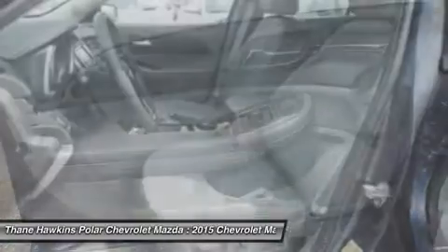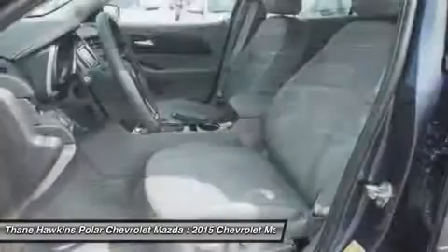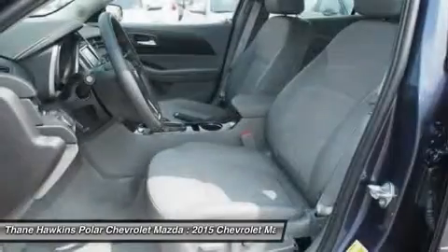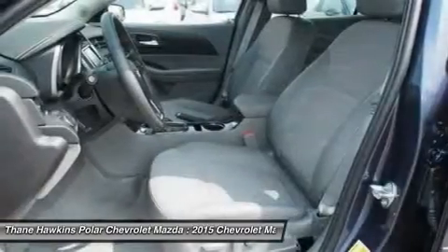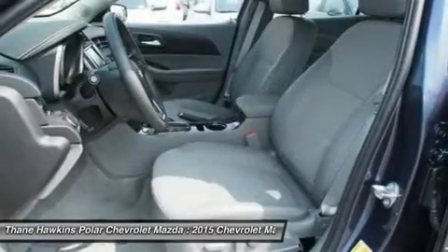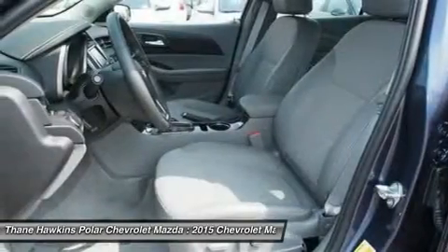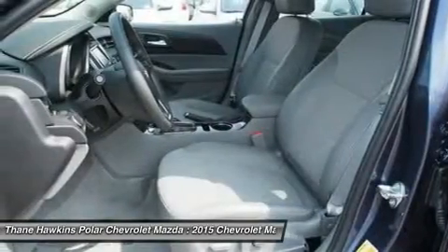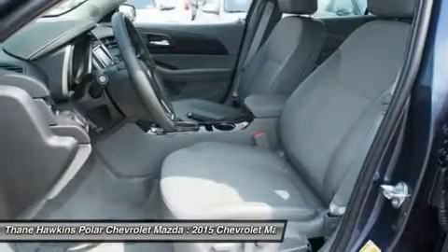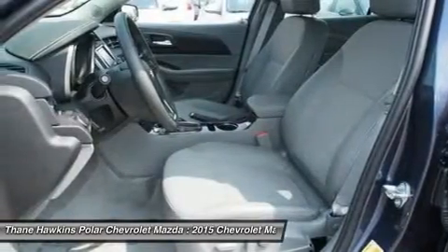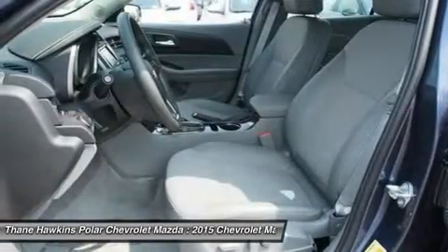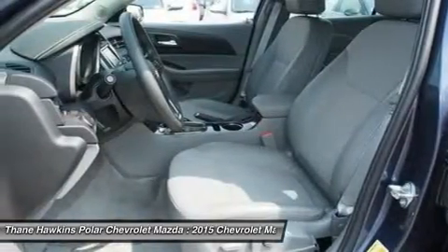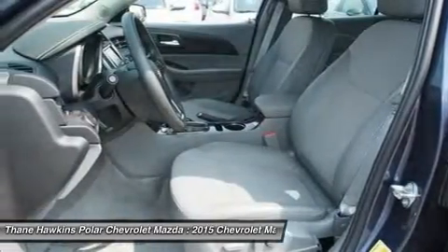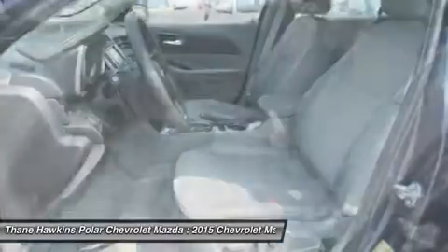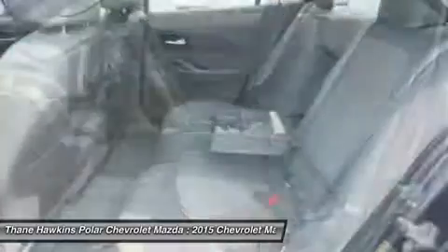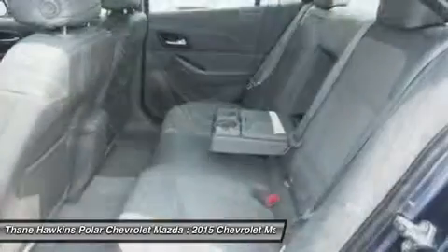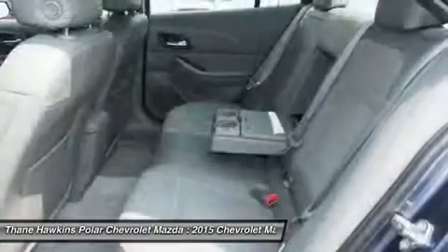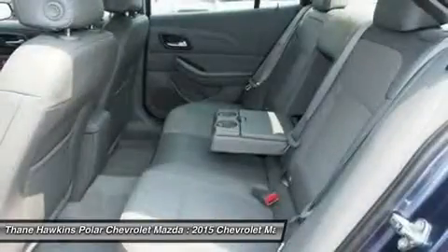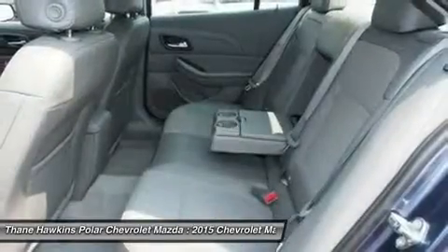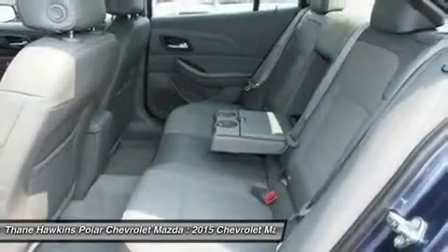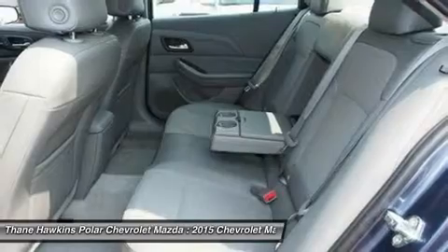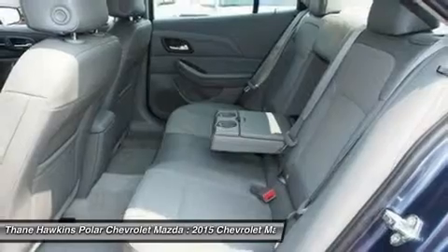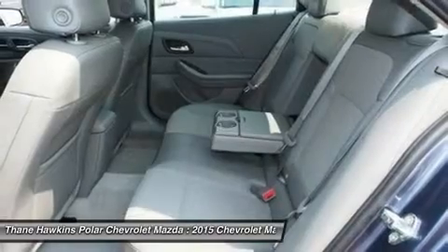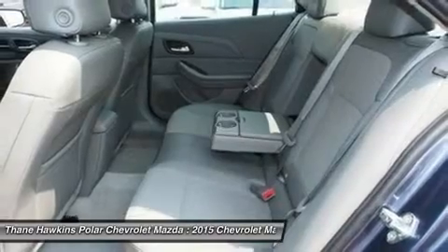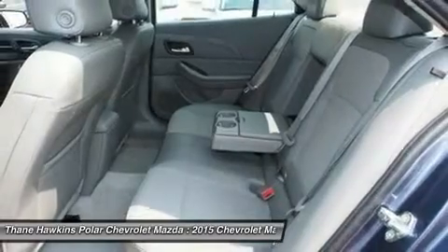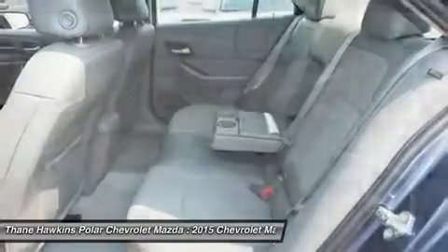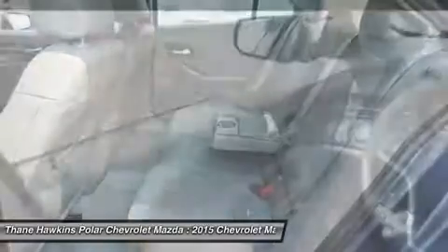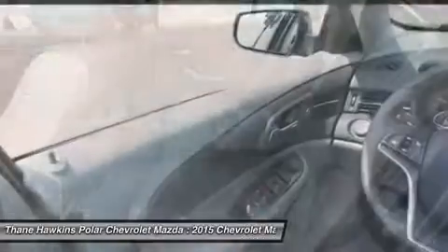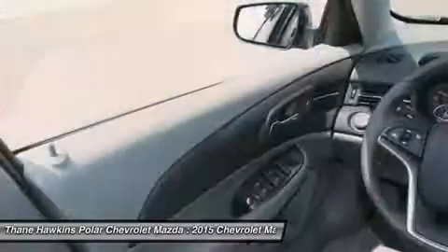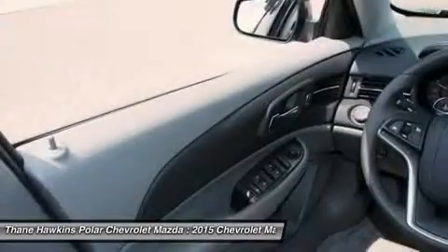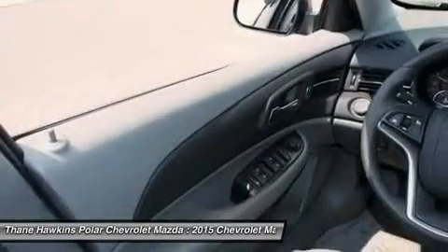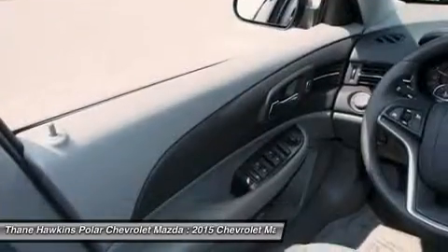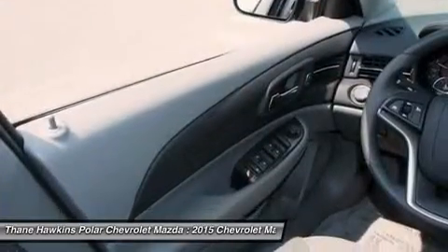Adjustable steering wheel, driver airbag, power steering, cruise control. Come take a test drive today.